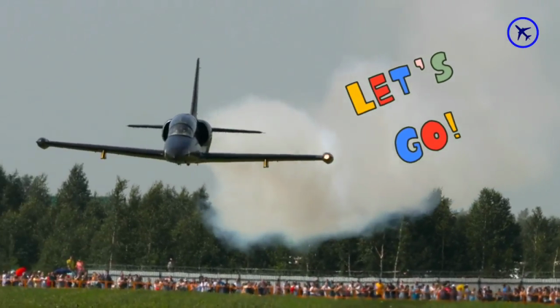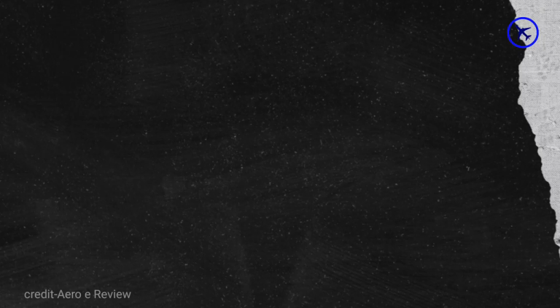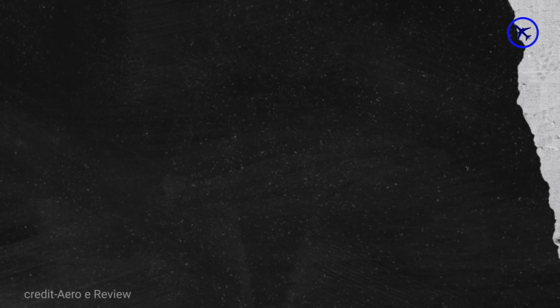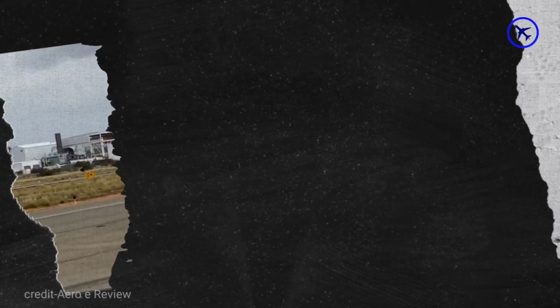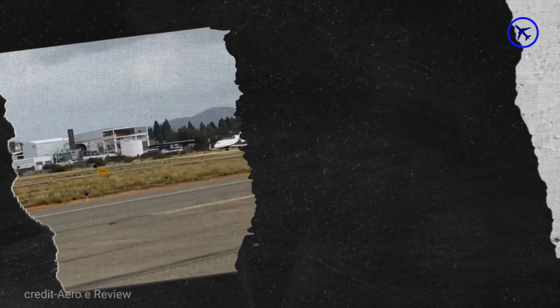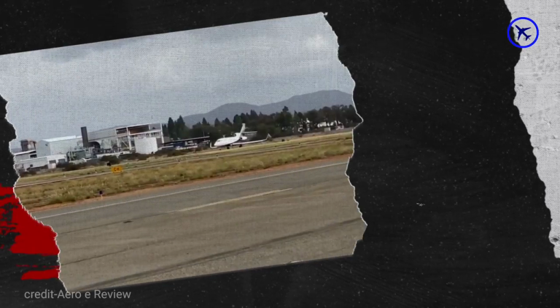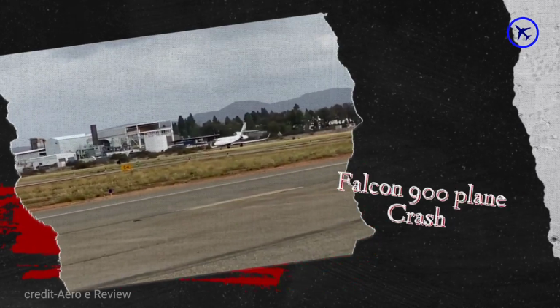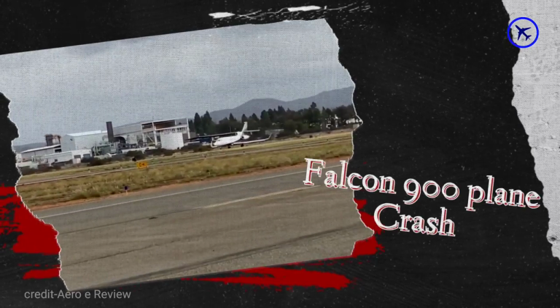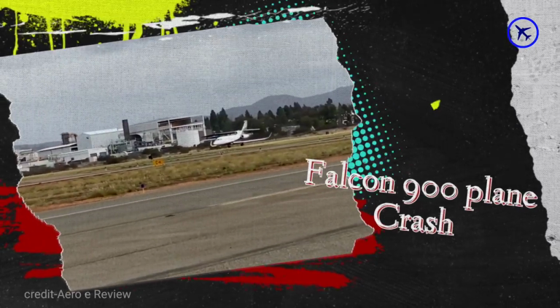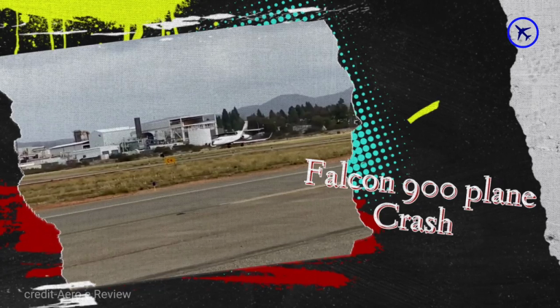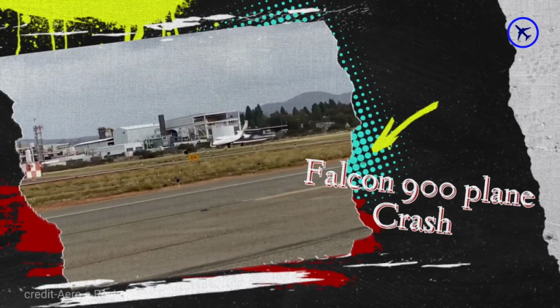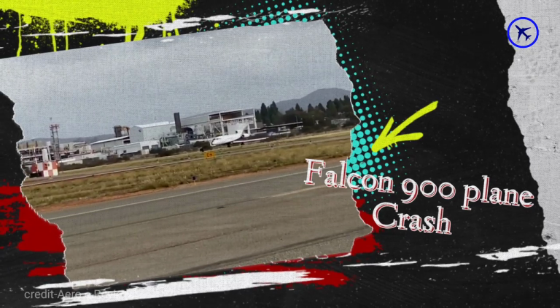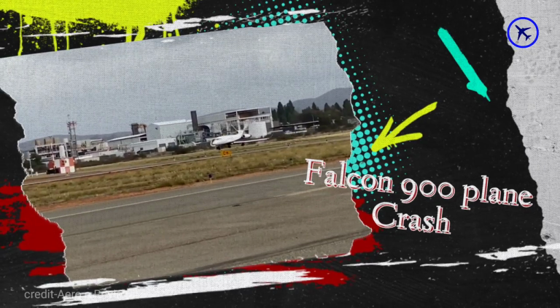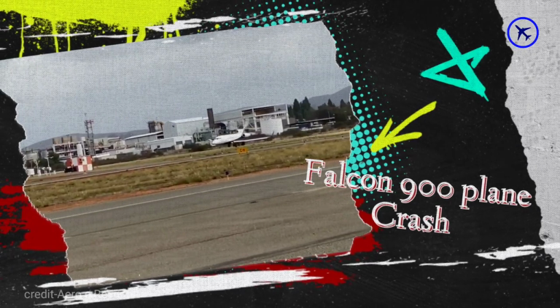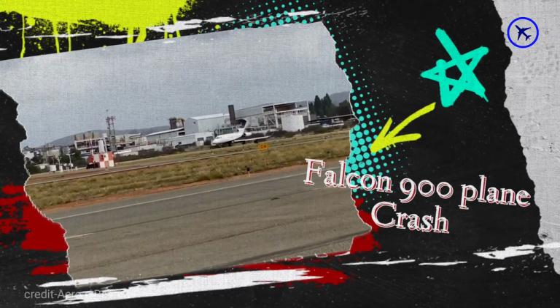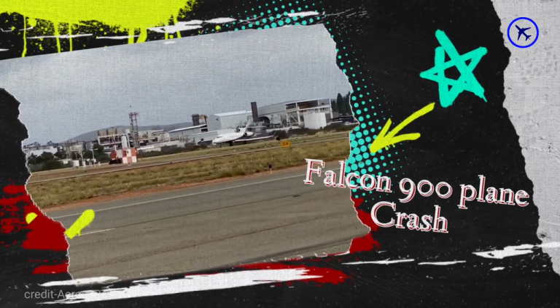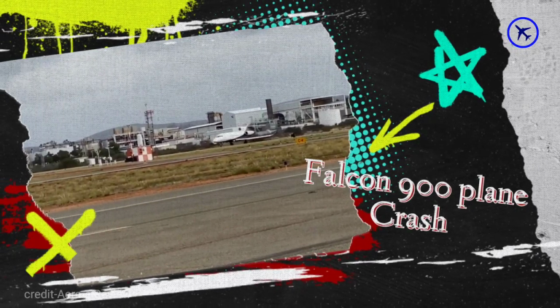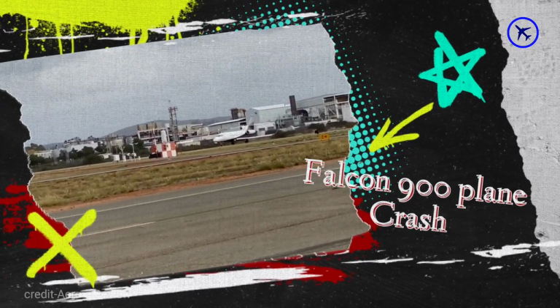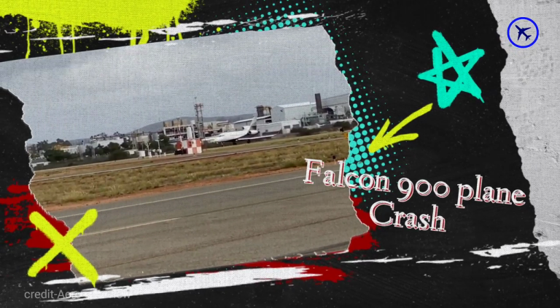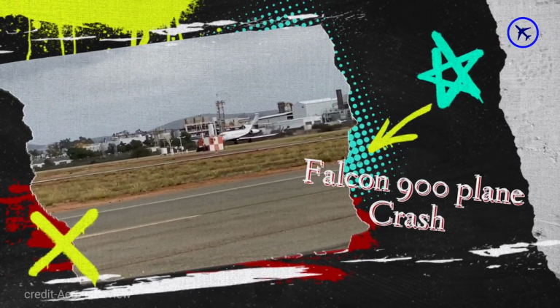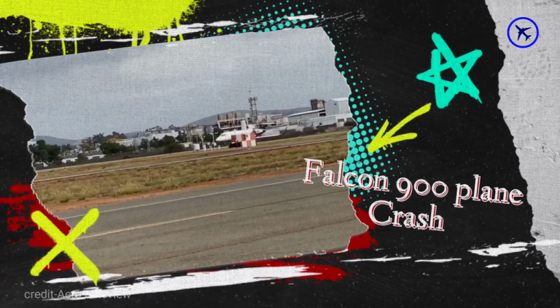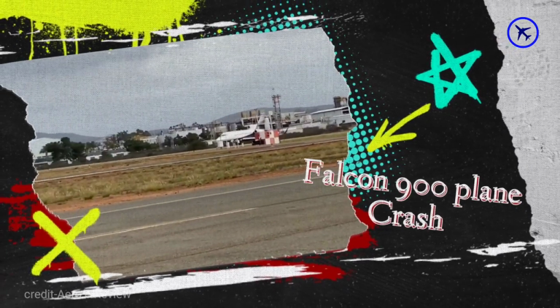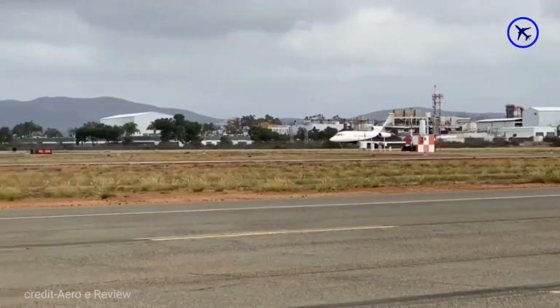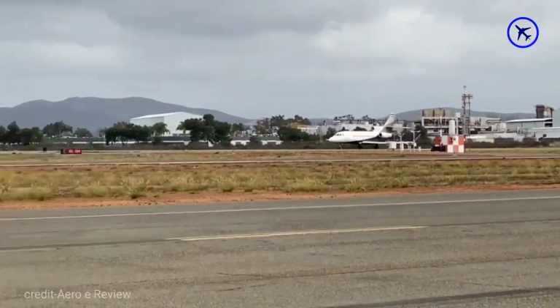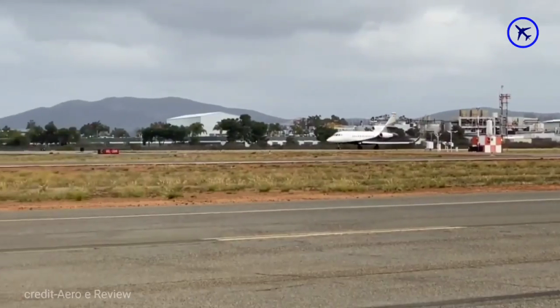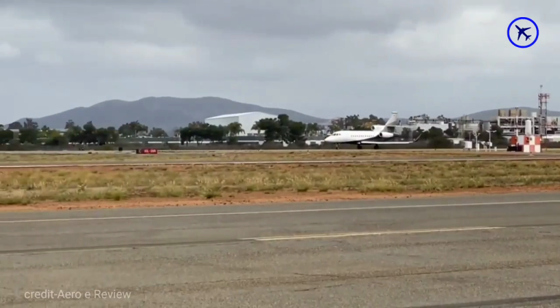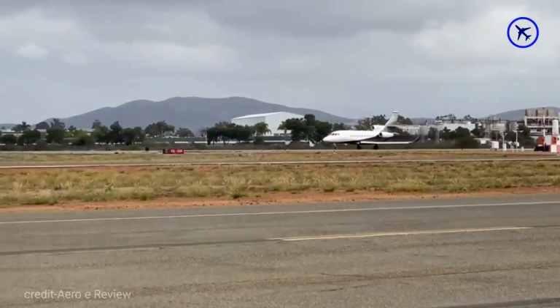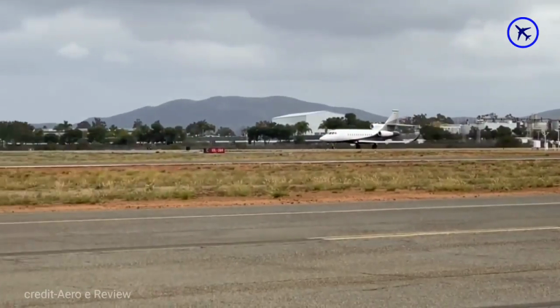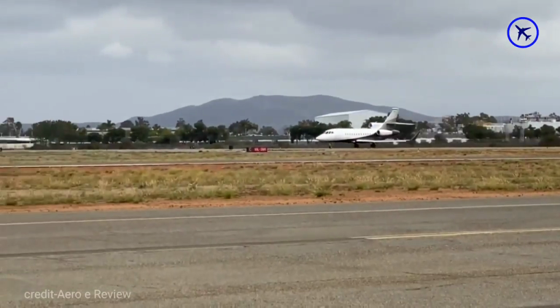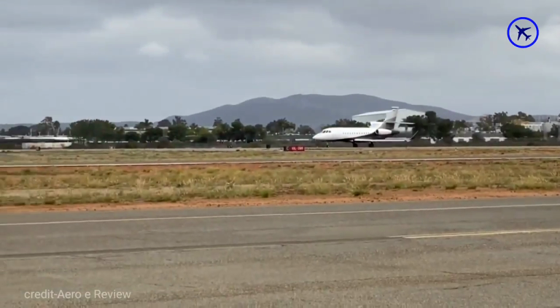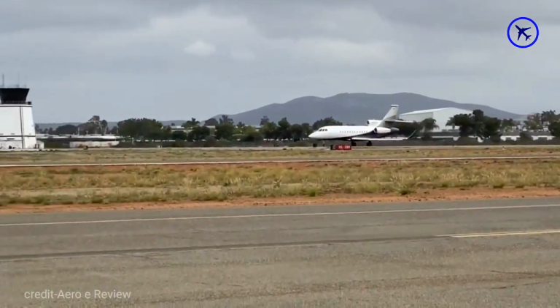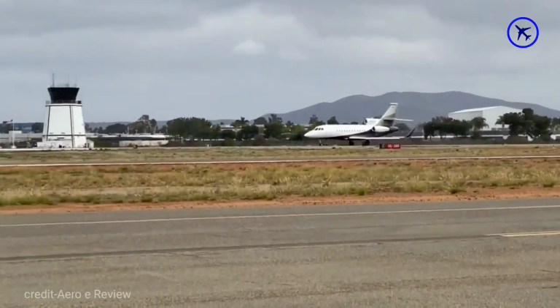This Falcon 900 plane was taking off but suddenly canceled the takeoff attempt and crashed after overrunning the runway.